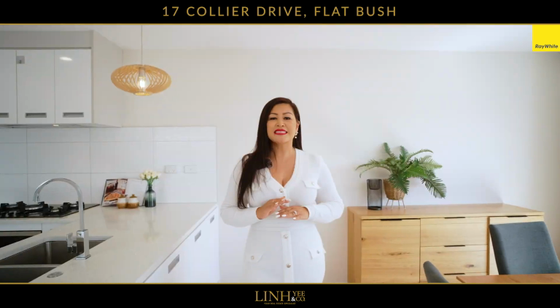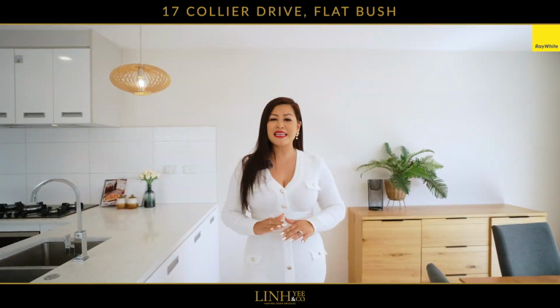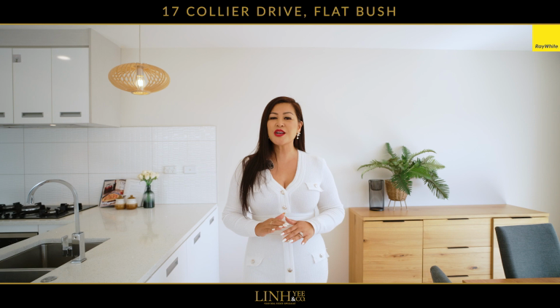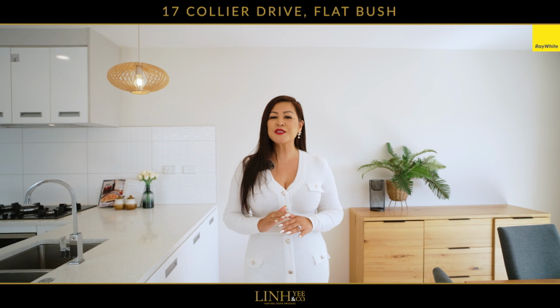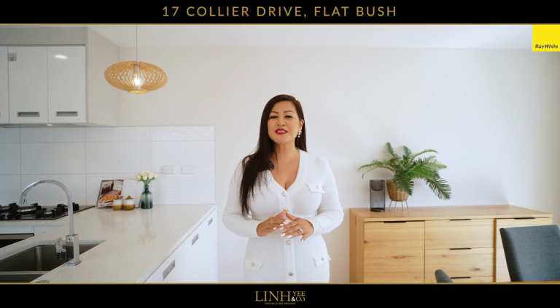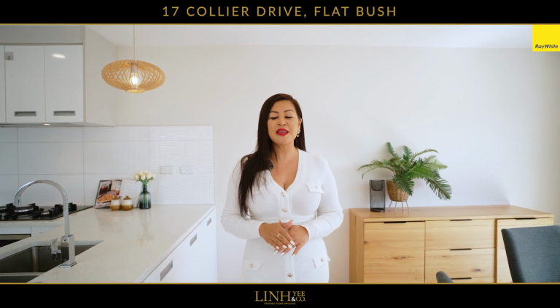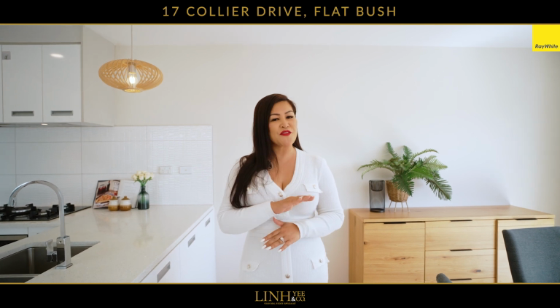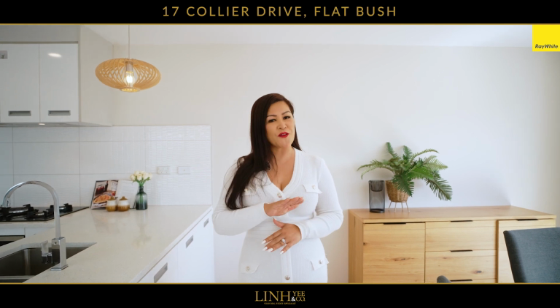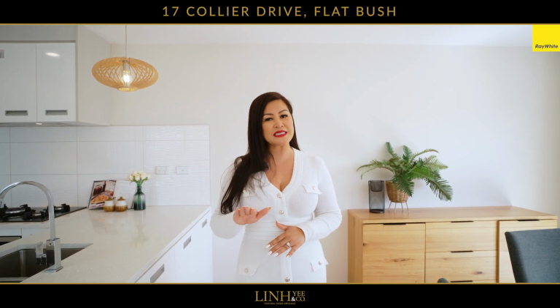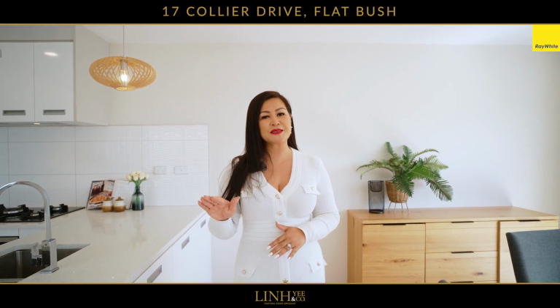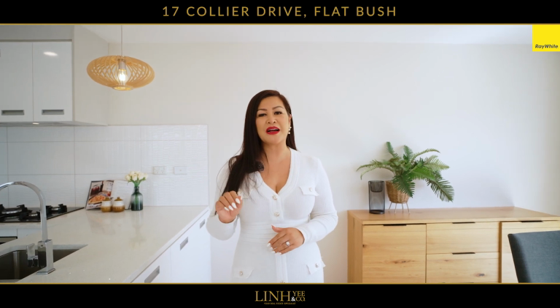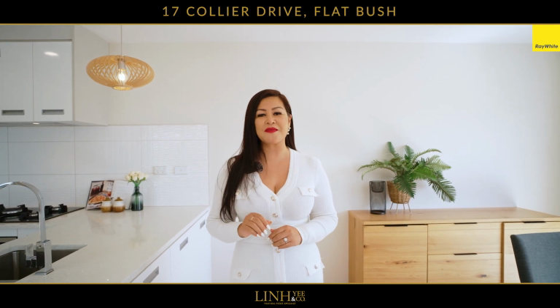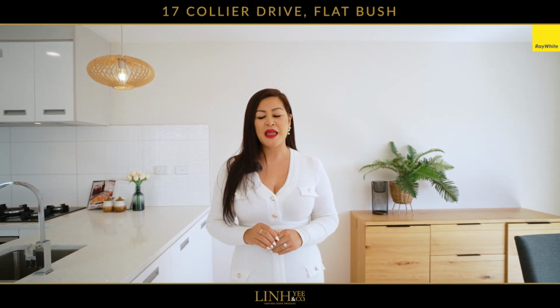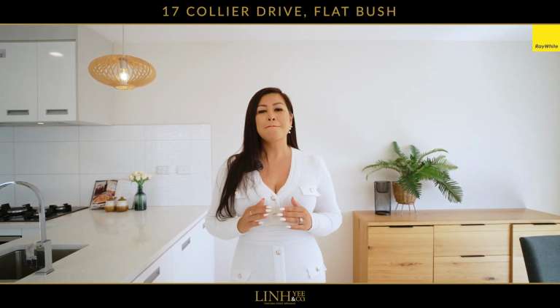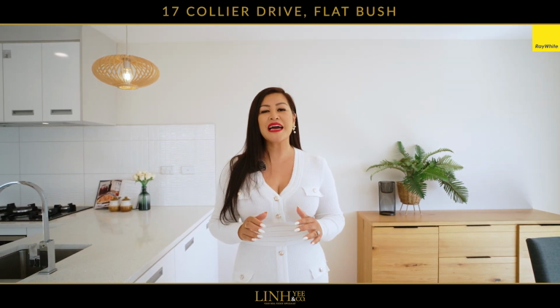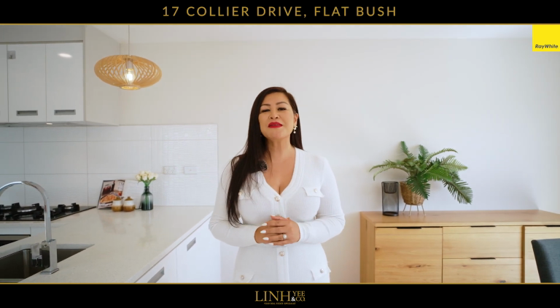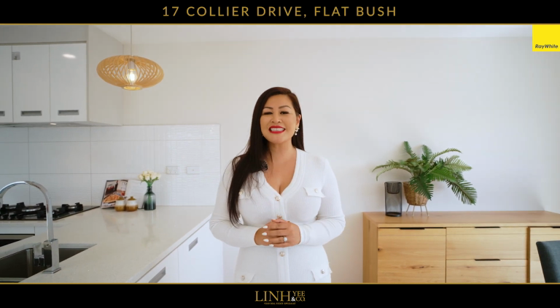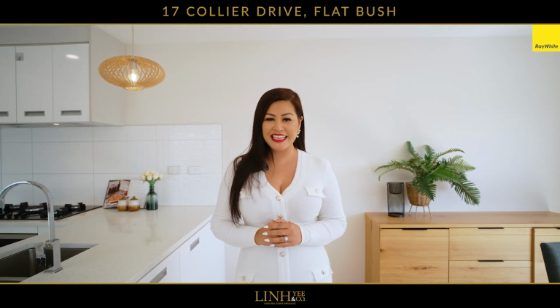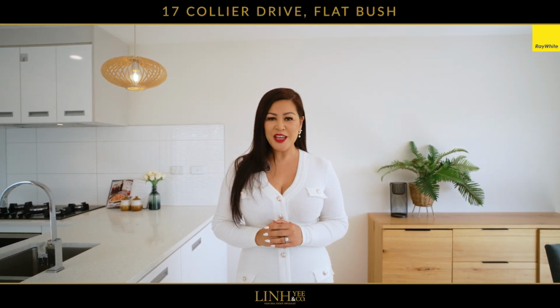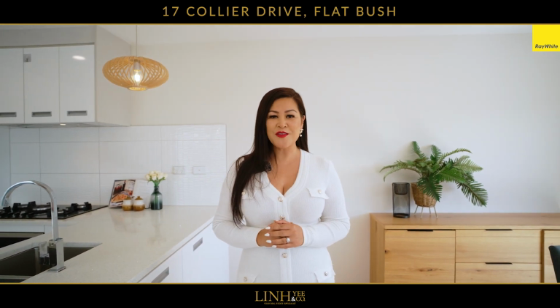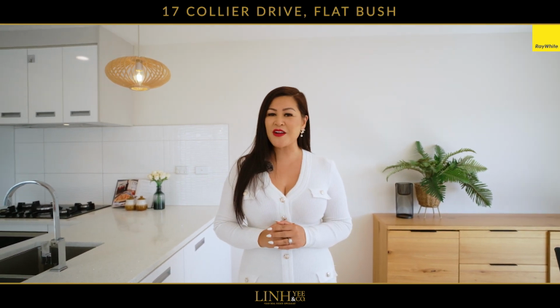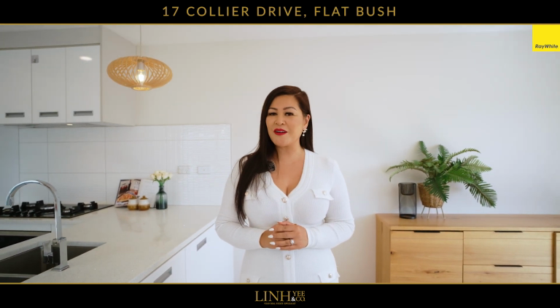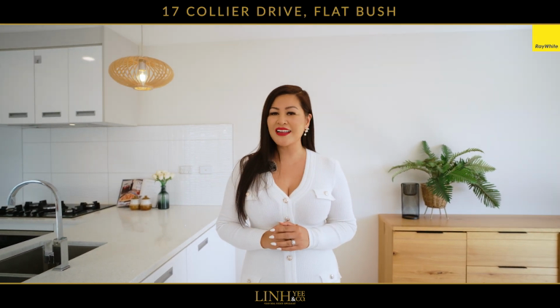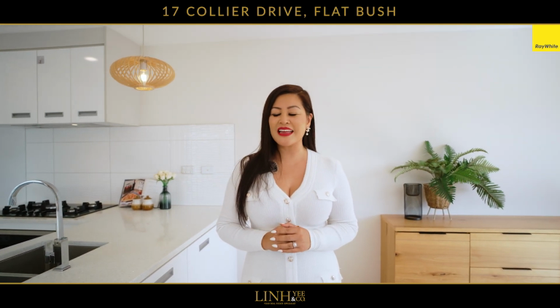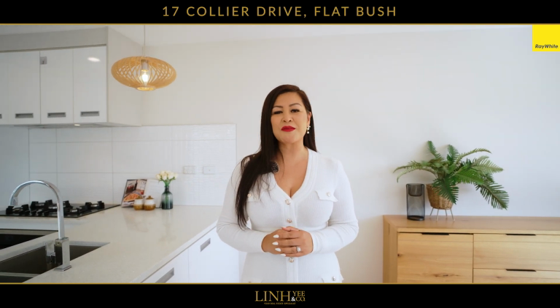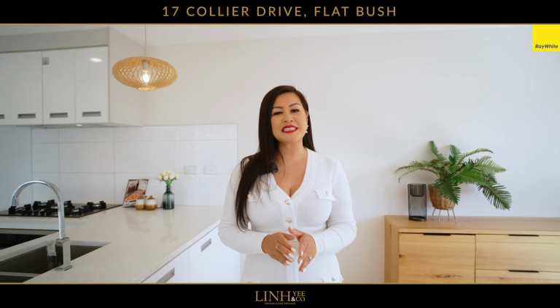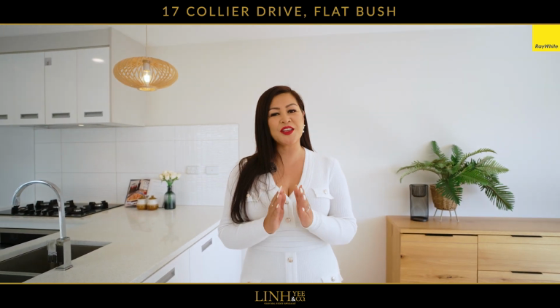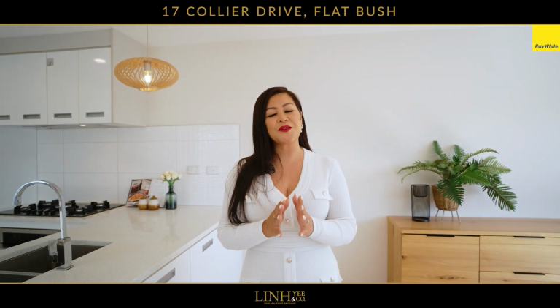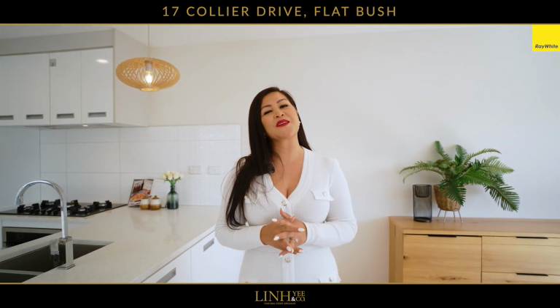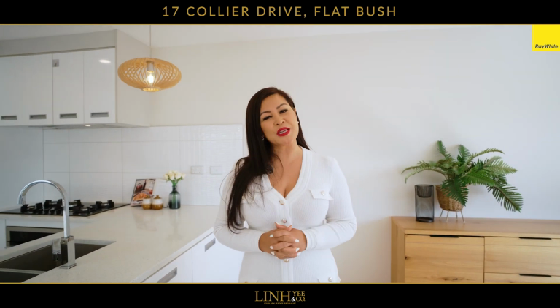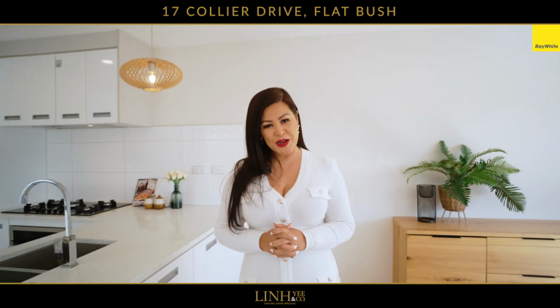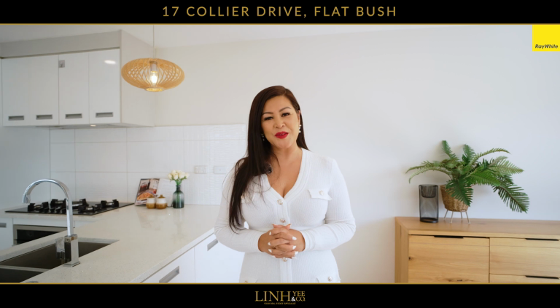Seize the opportunity before it slips away. My name is Lin Yee from Ray White, and I will see you at our next Open Home.